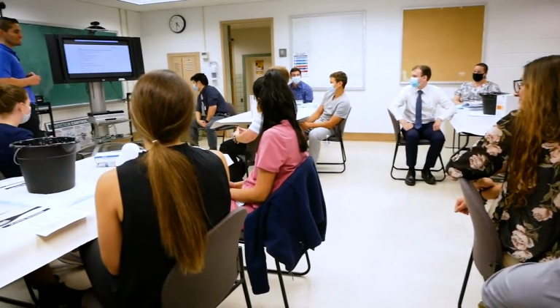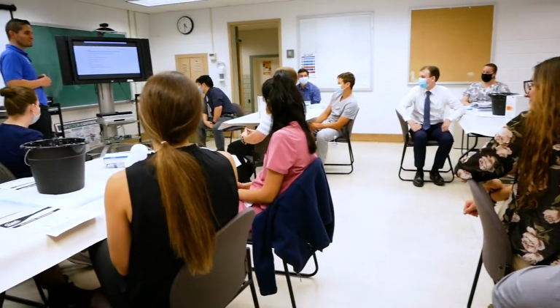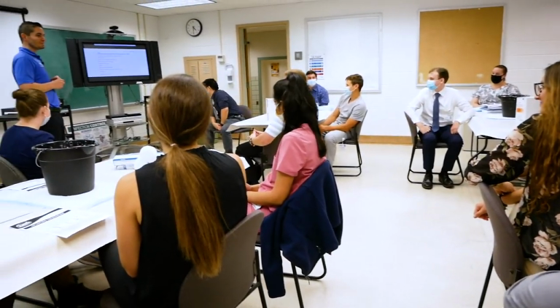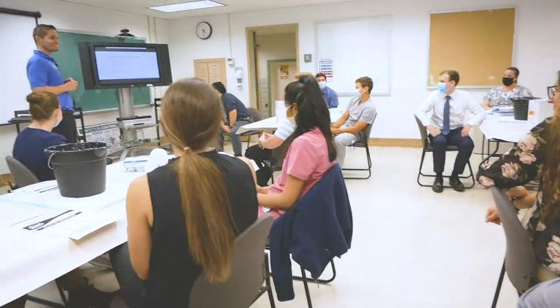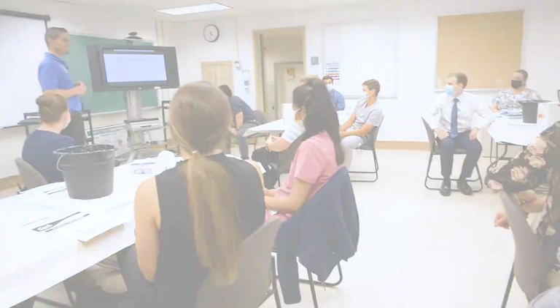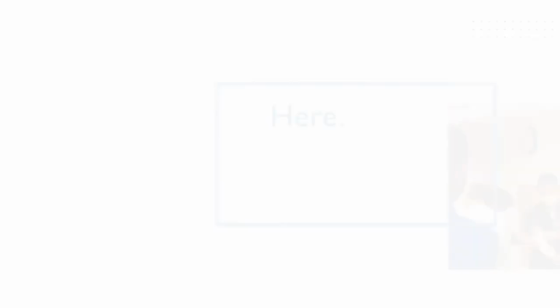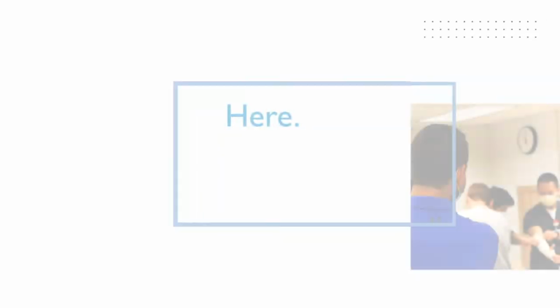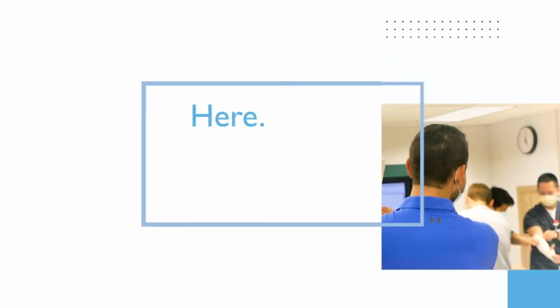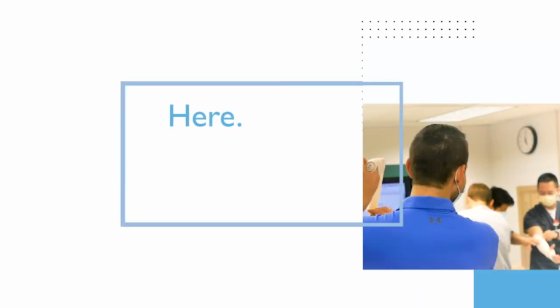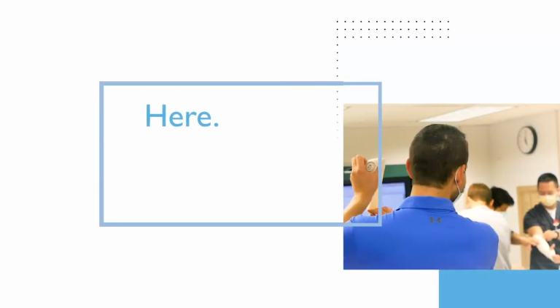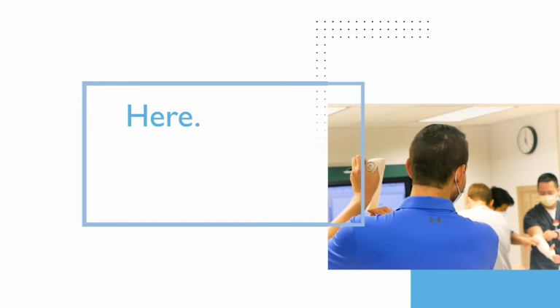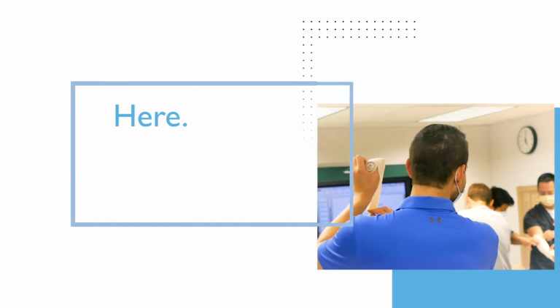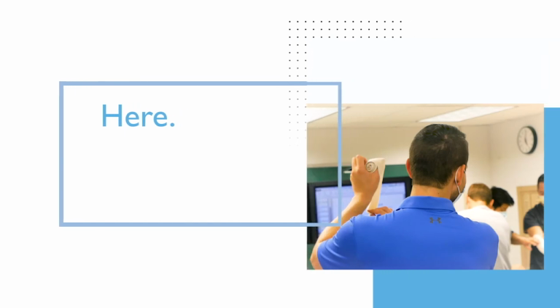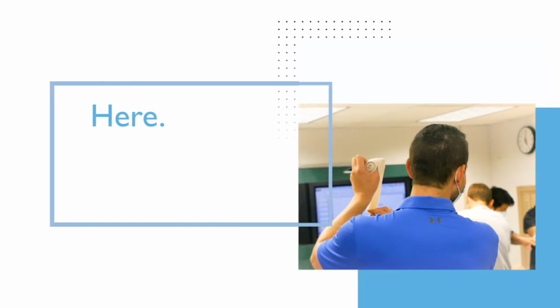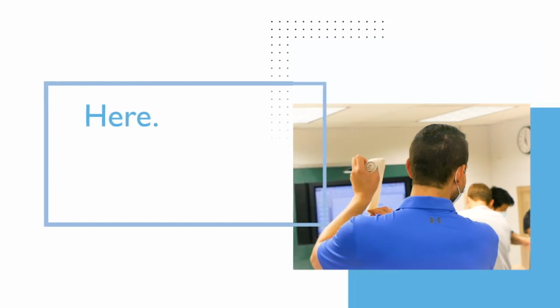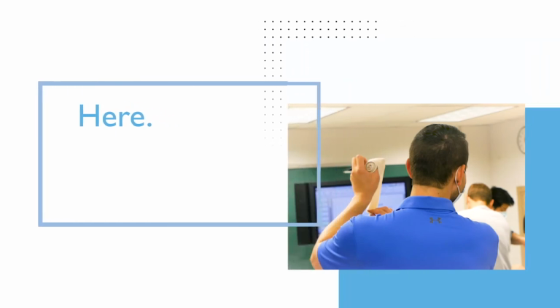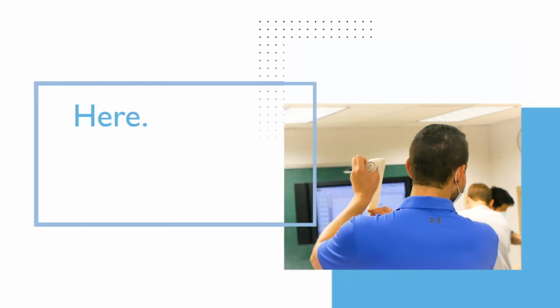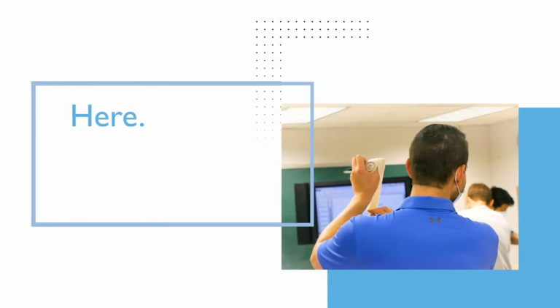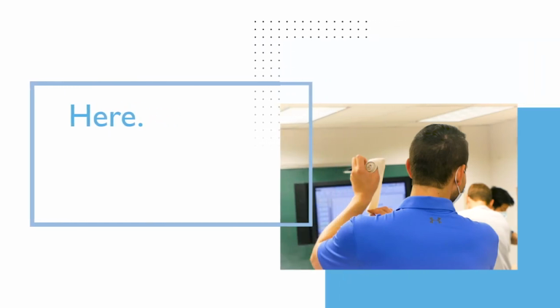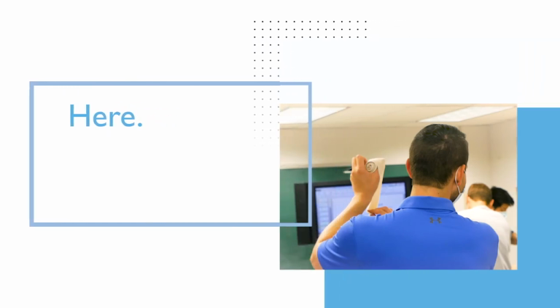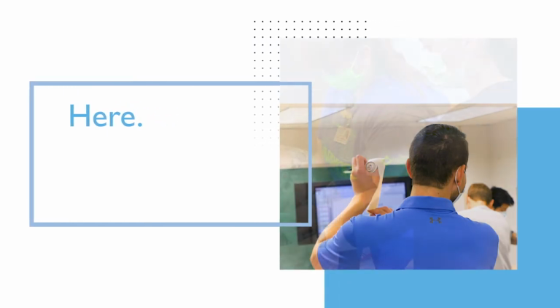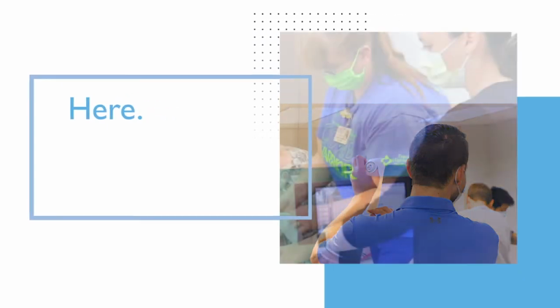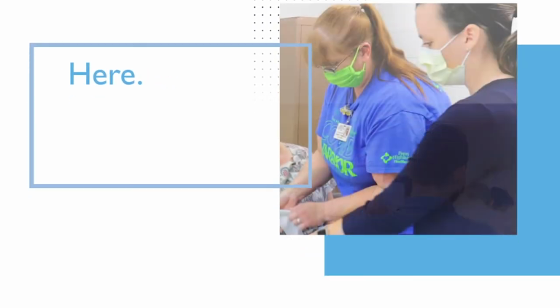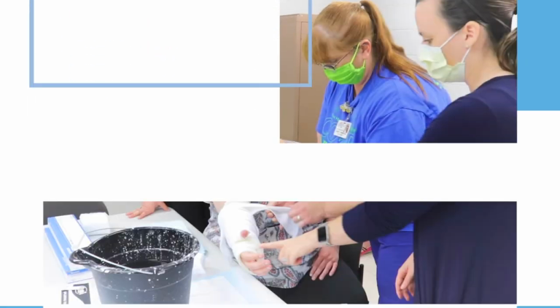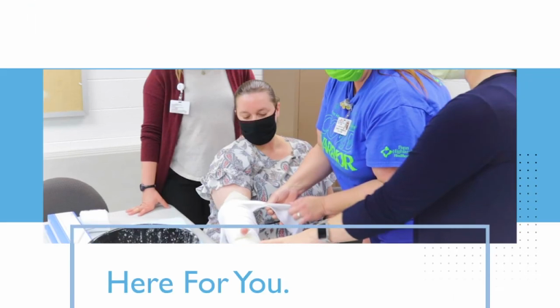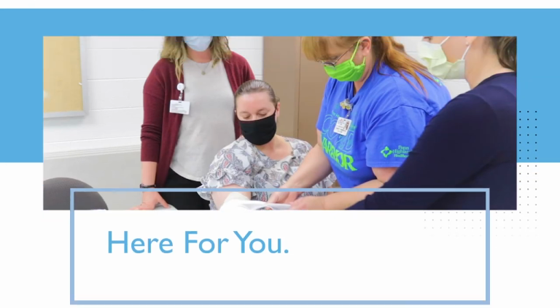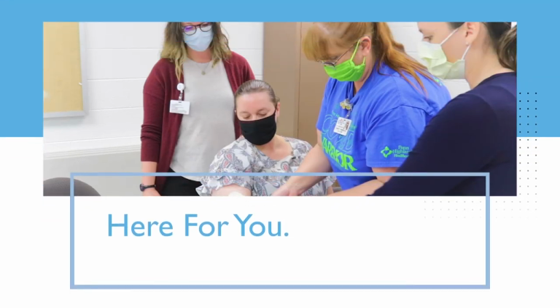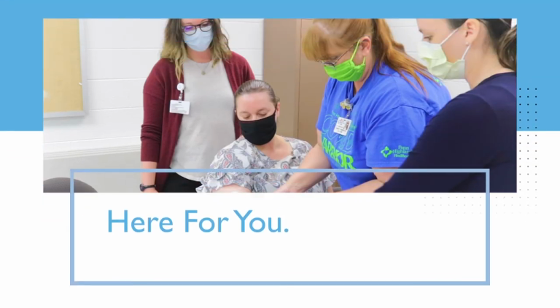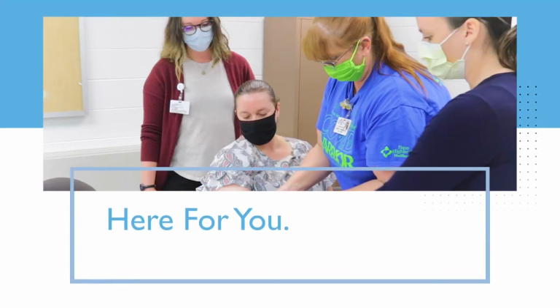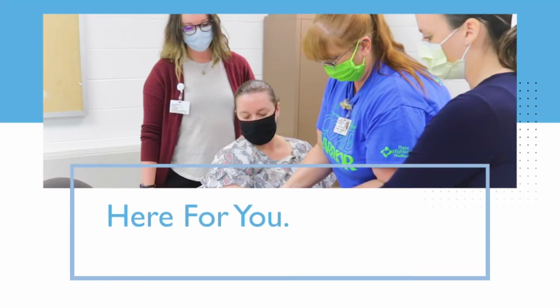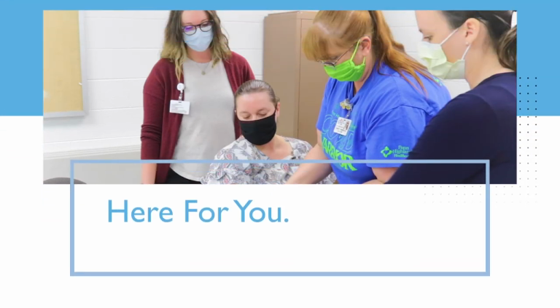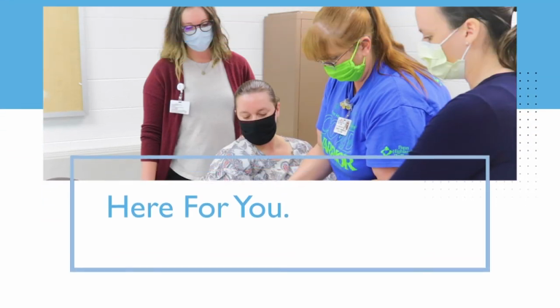Penn Highlands Health Care. Here. For you.